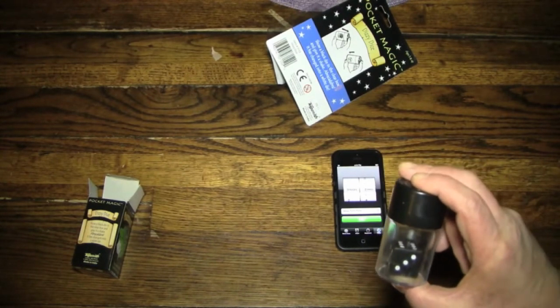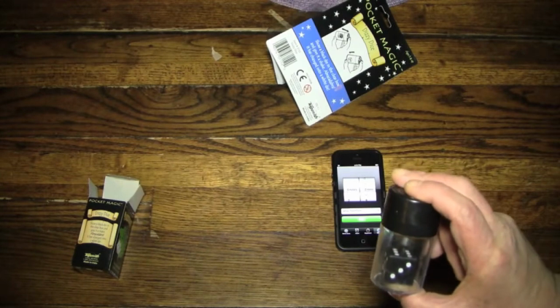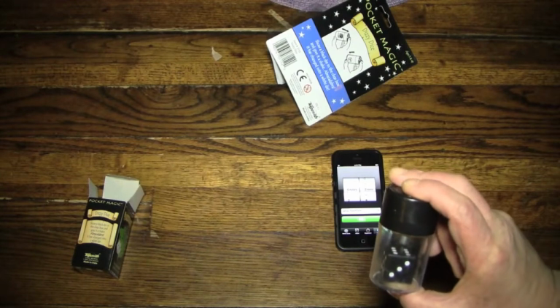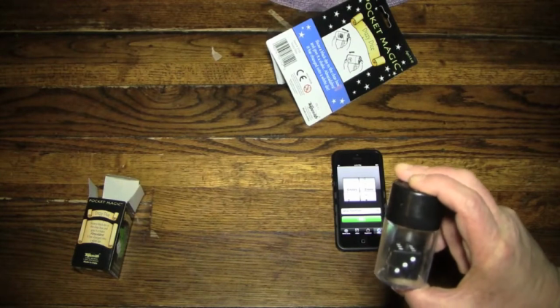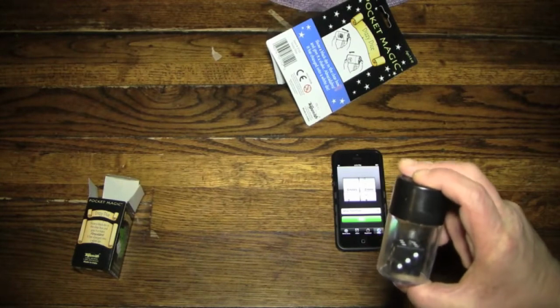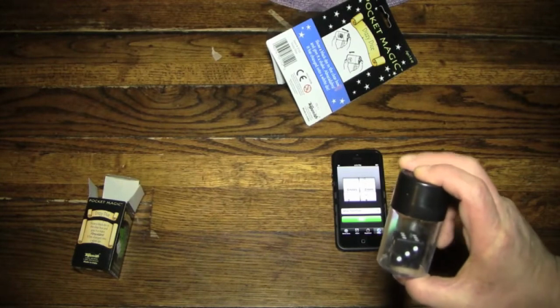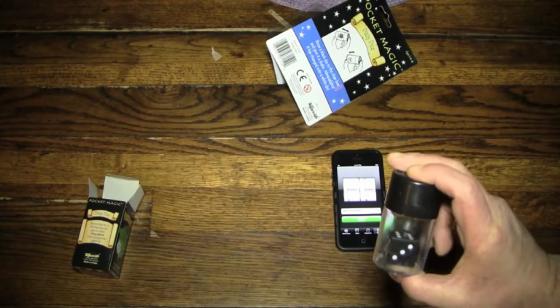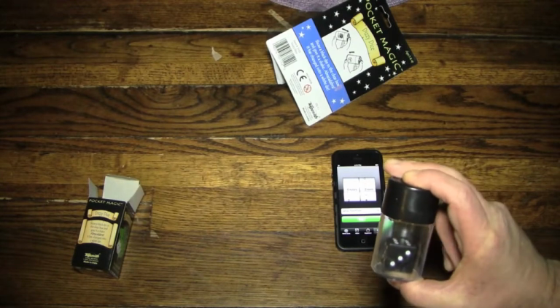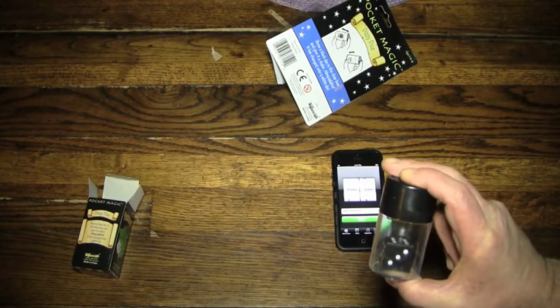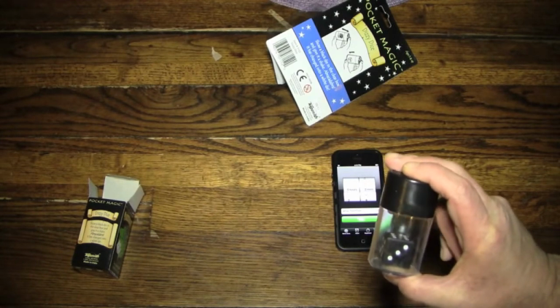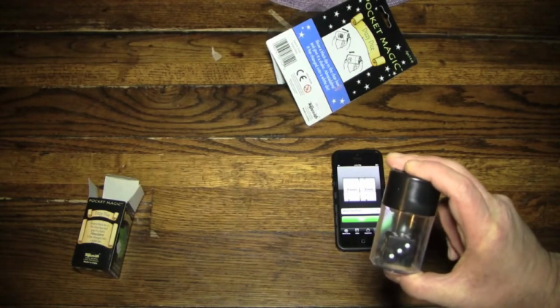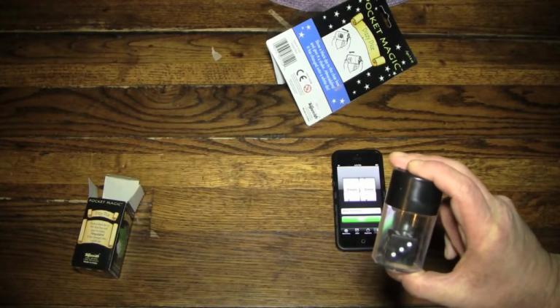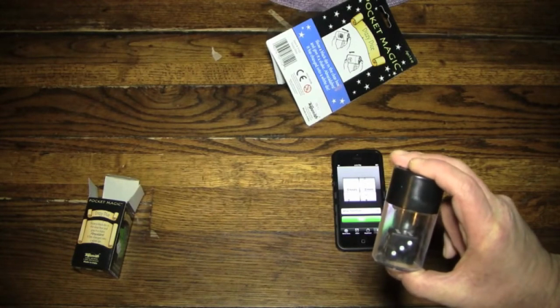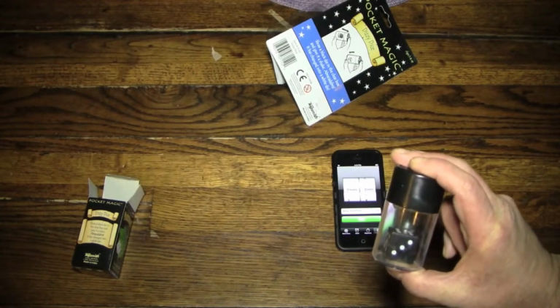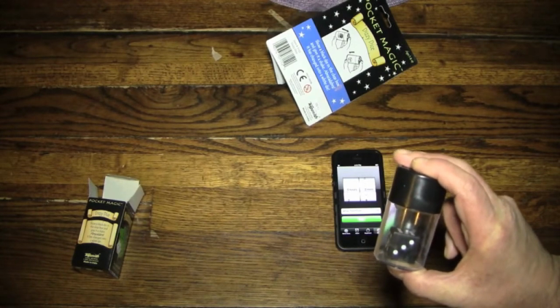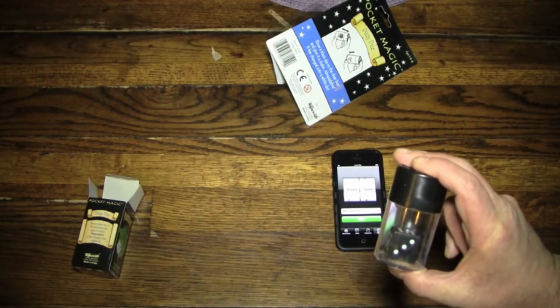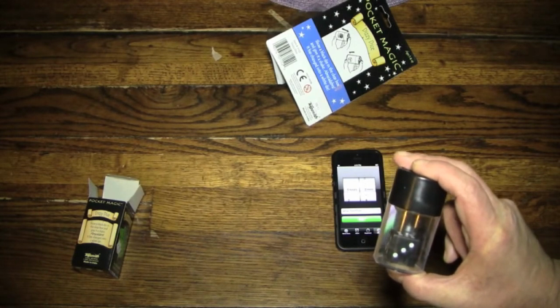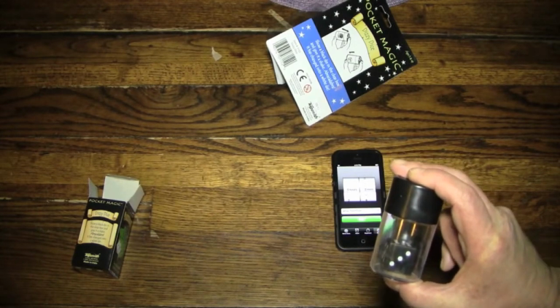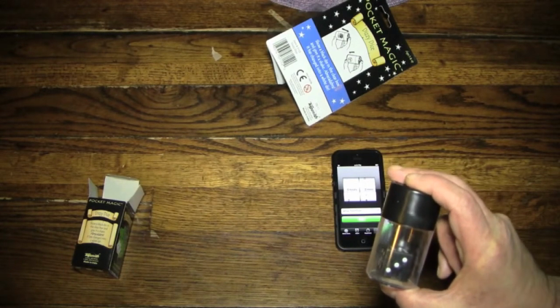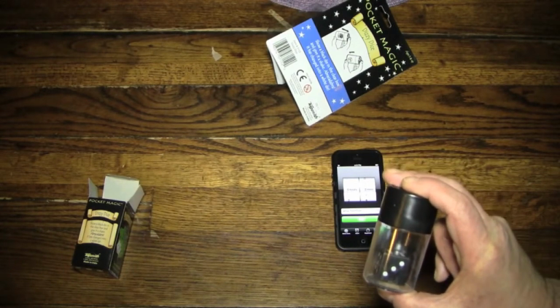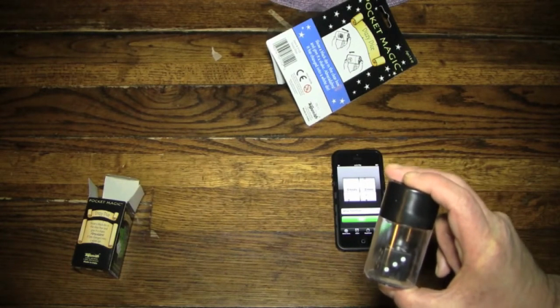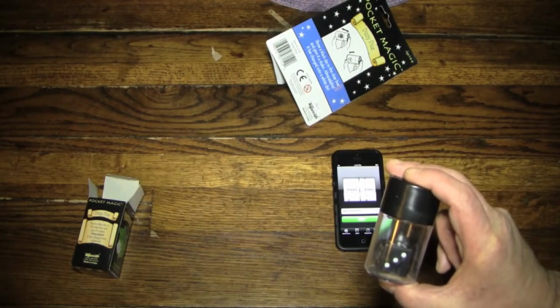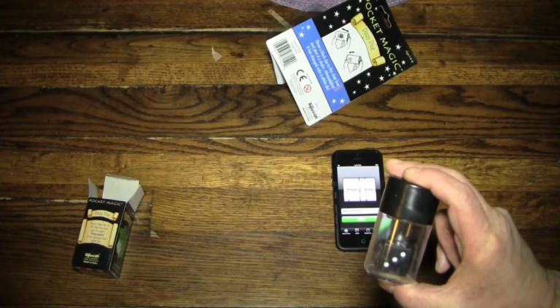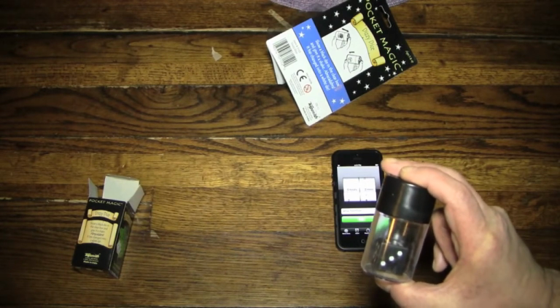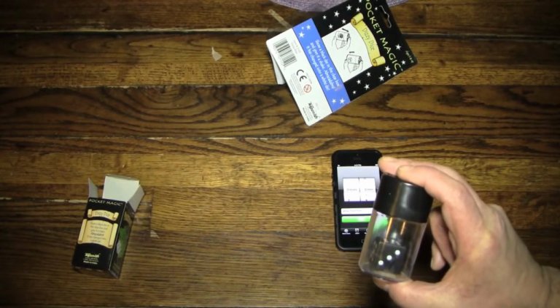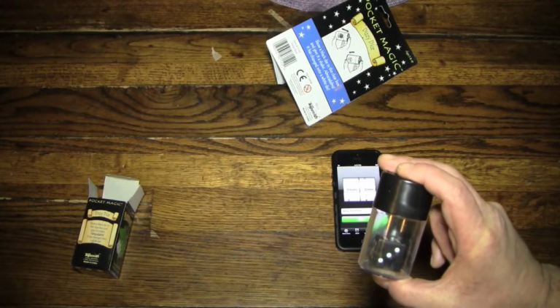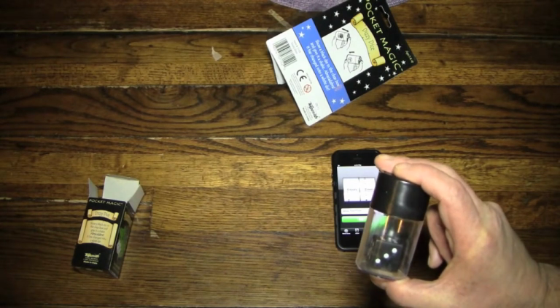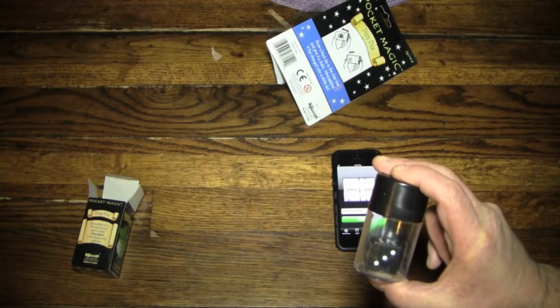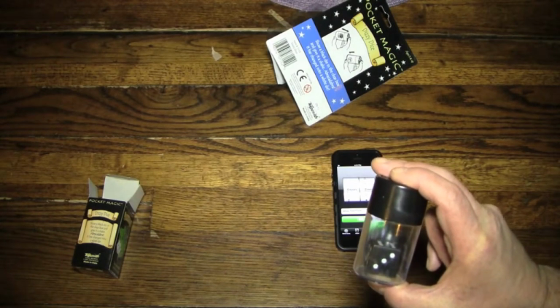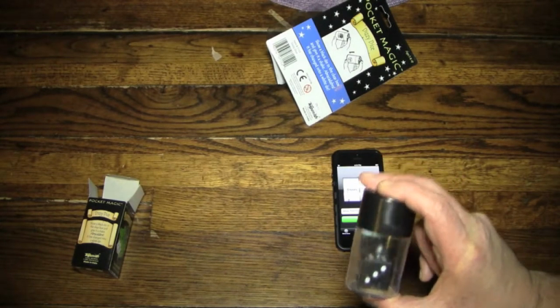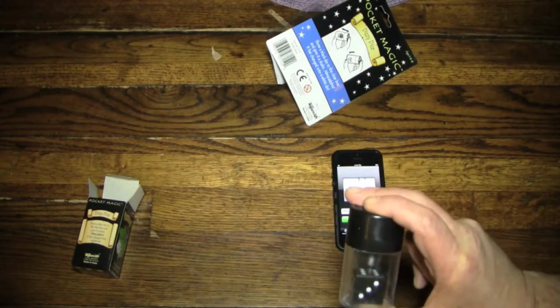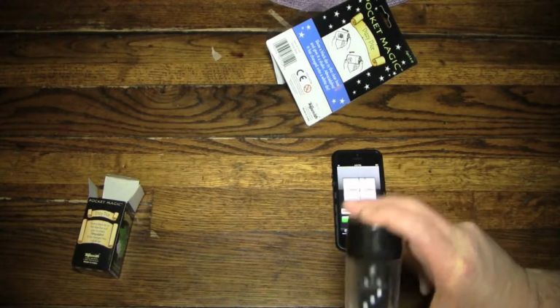One more time — abracadabra. And stay active.